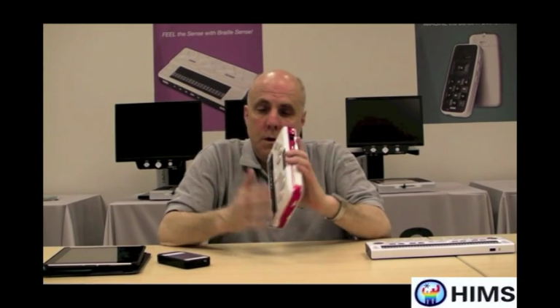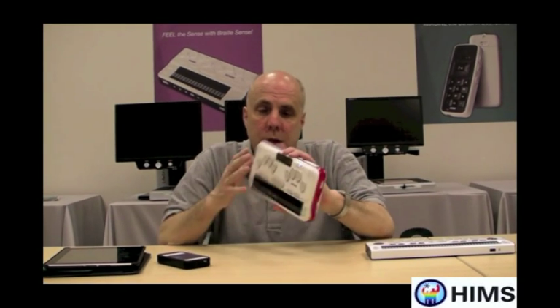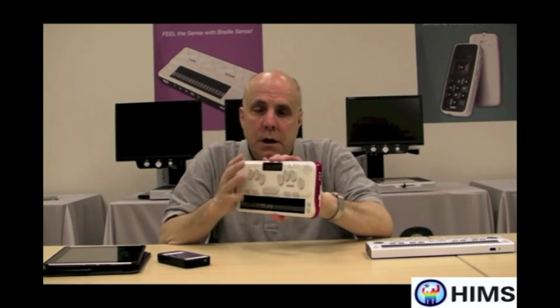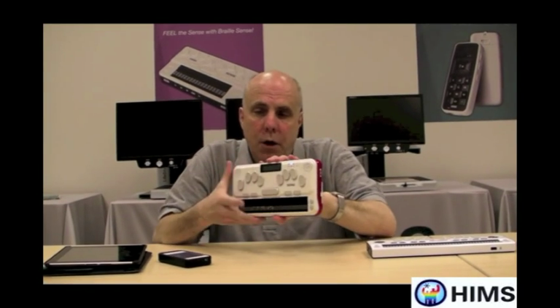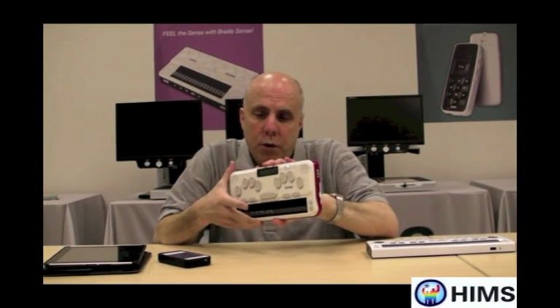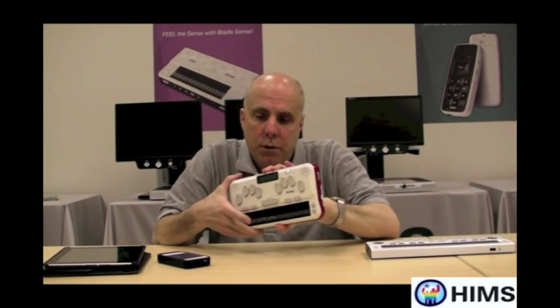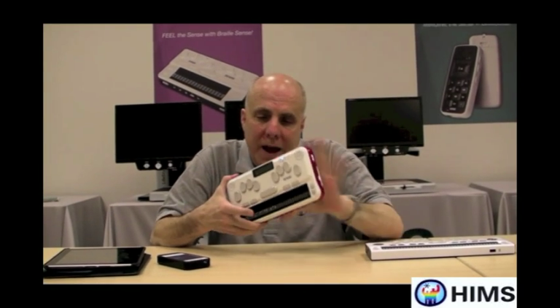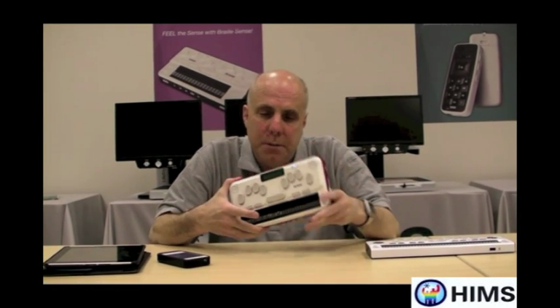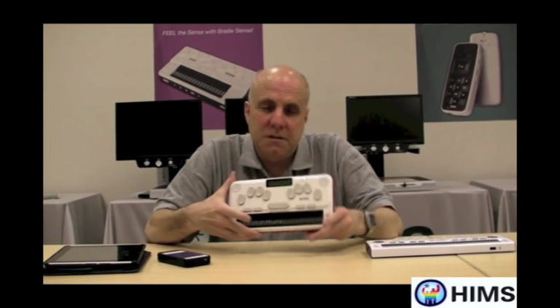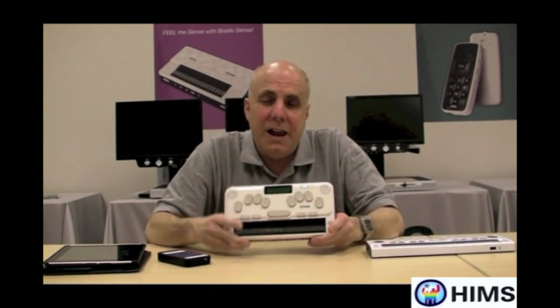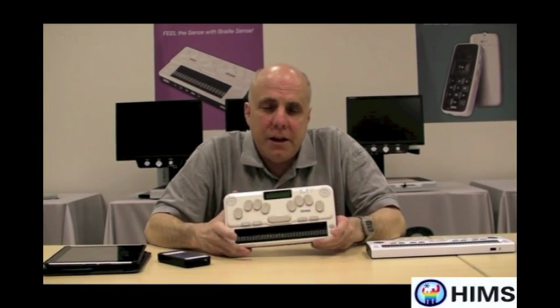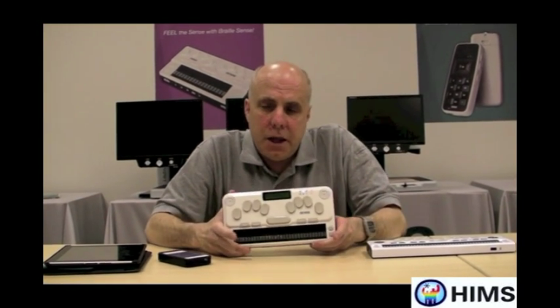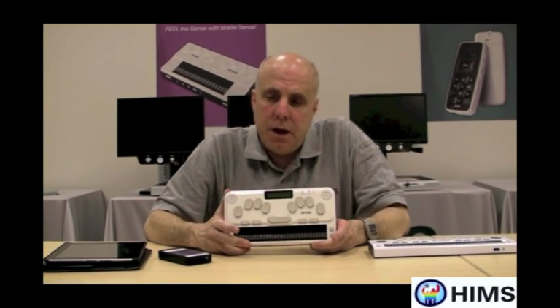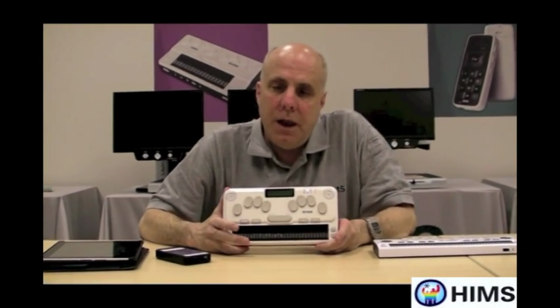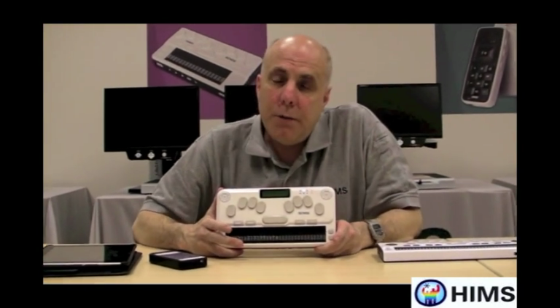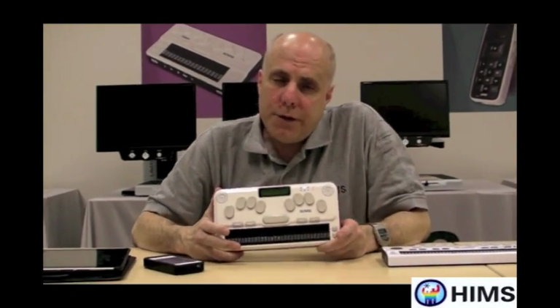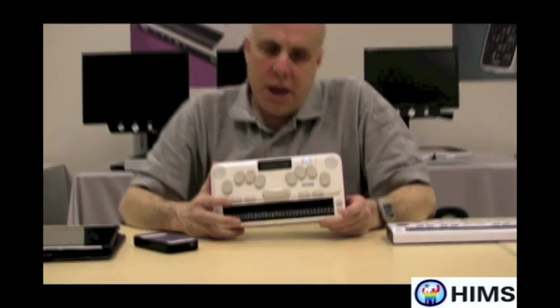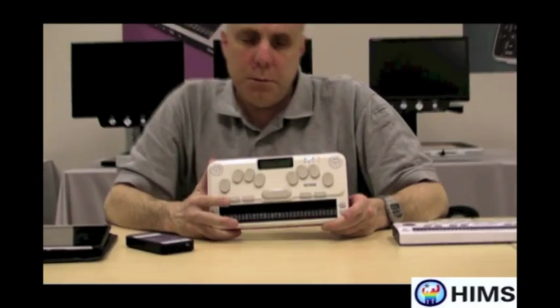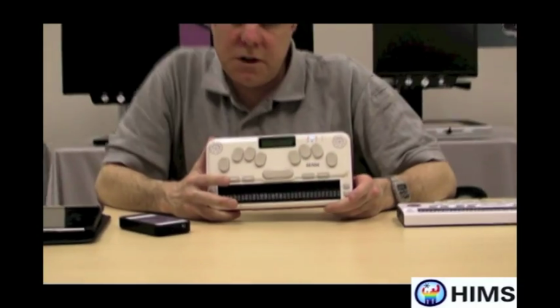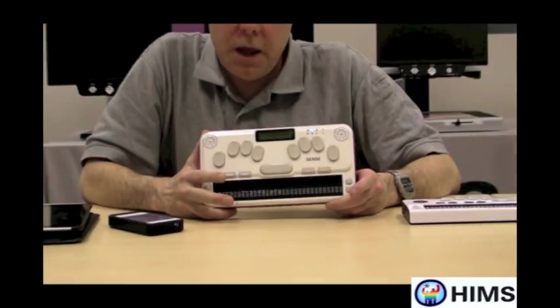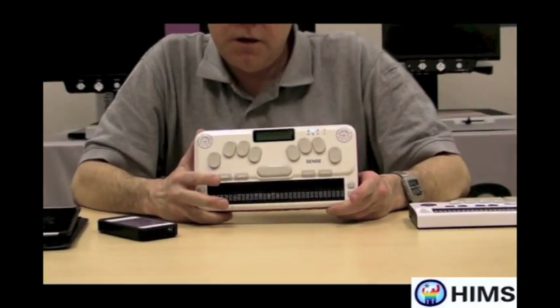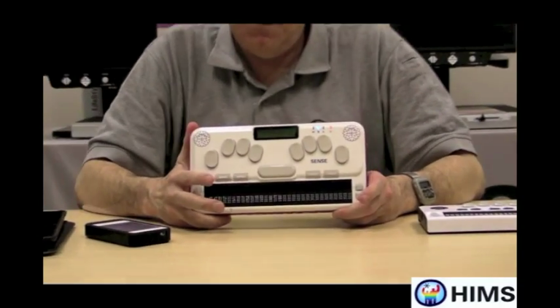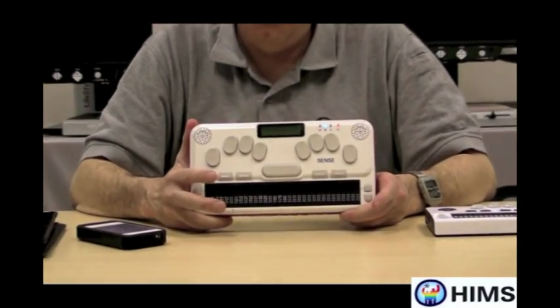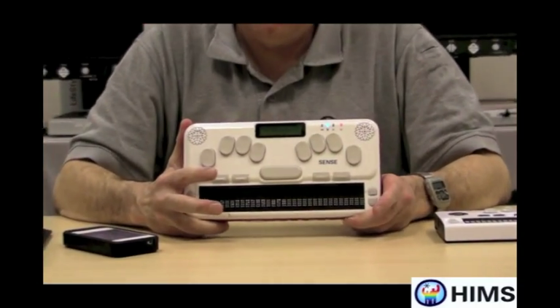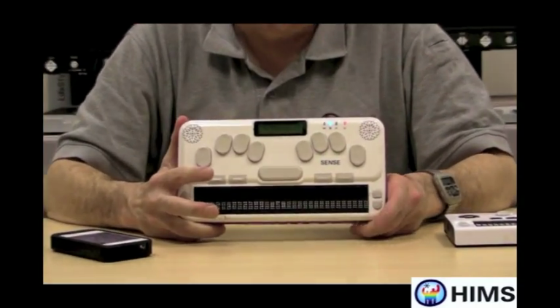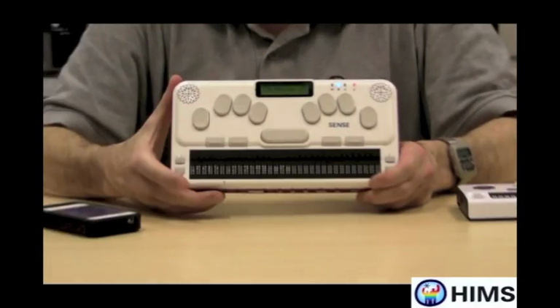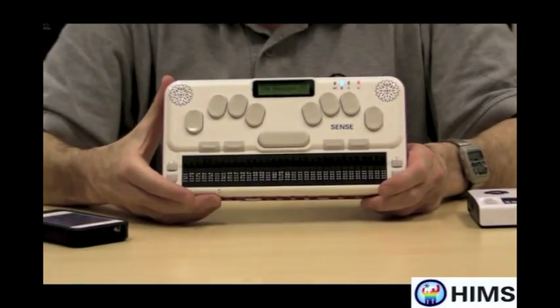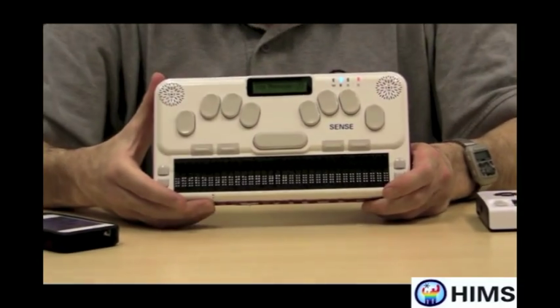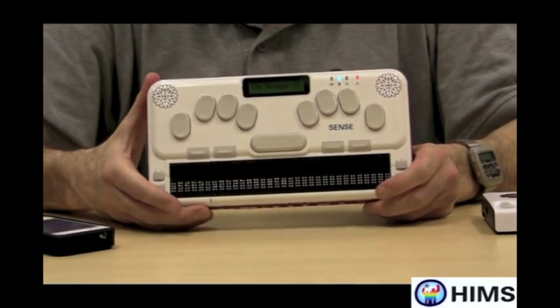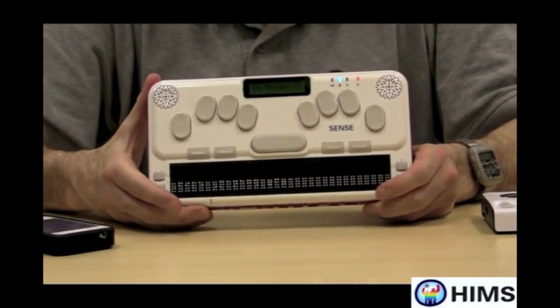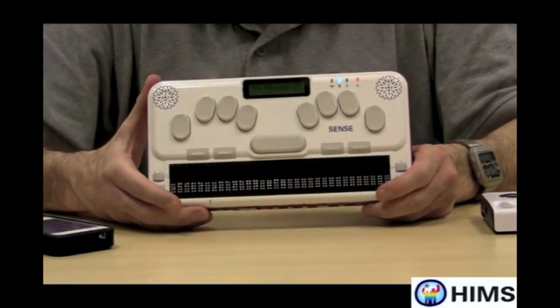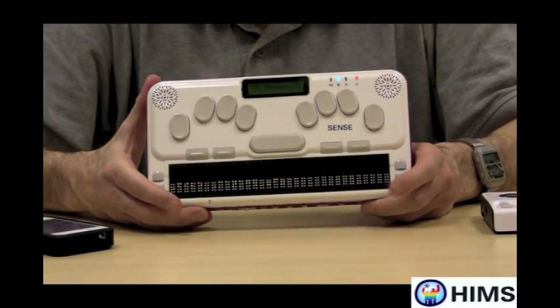Hello, my name is Scott Hegley and I'm with HIMSS Inc., a company located in Austin, Texas.